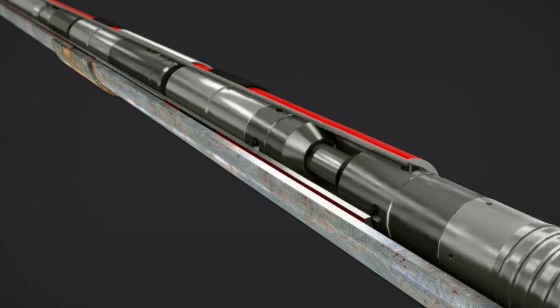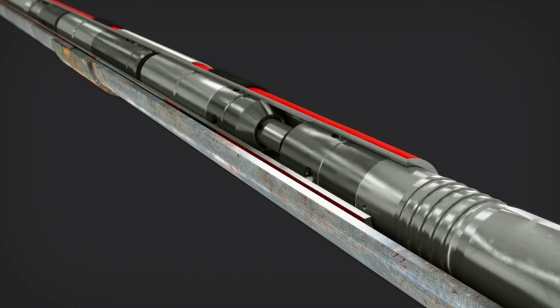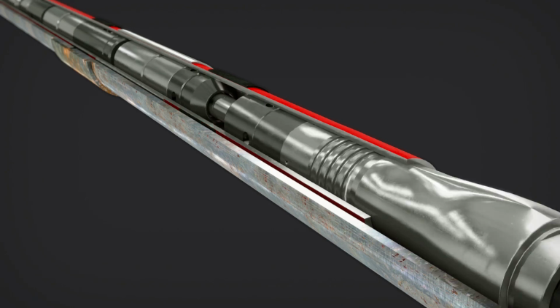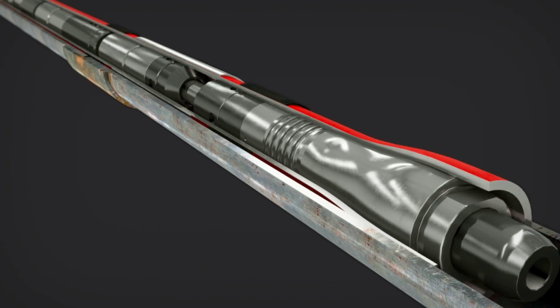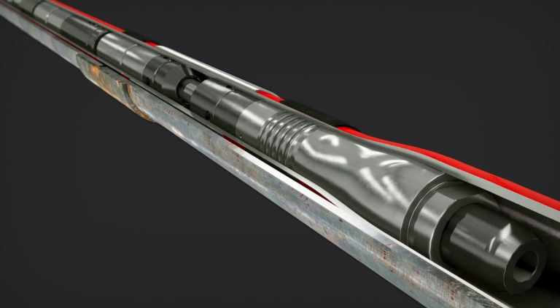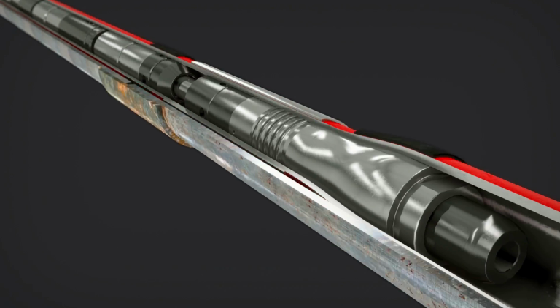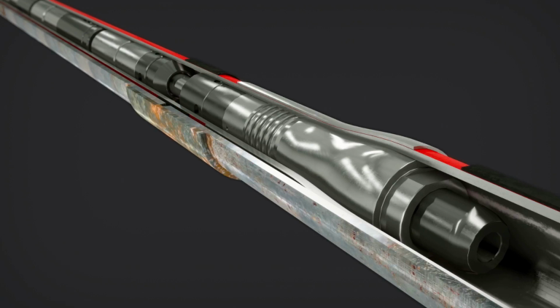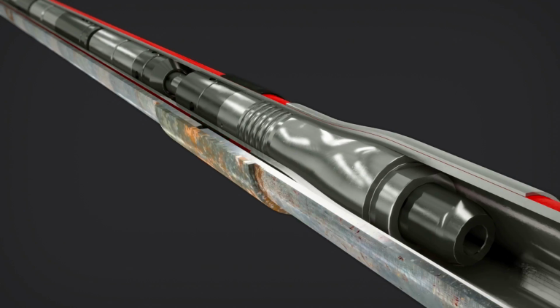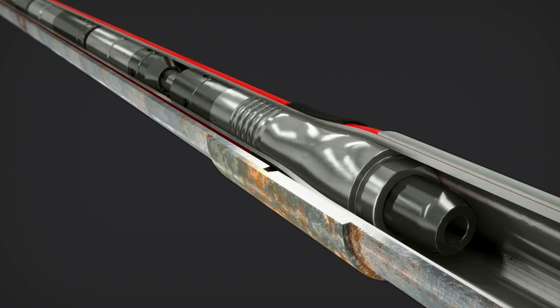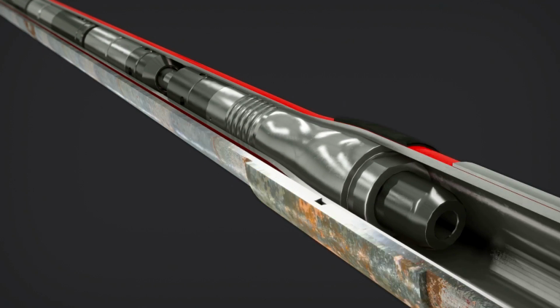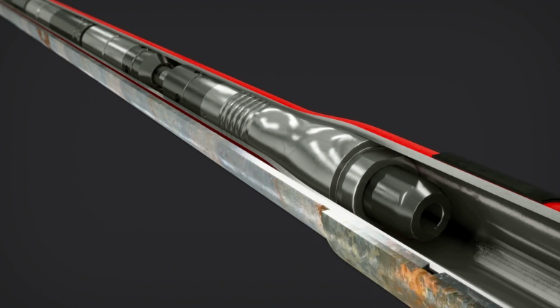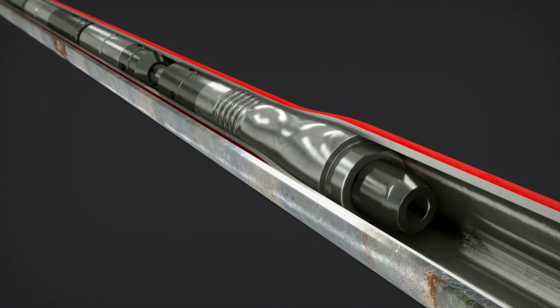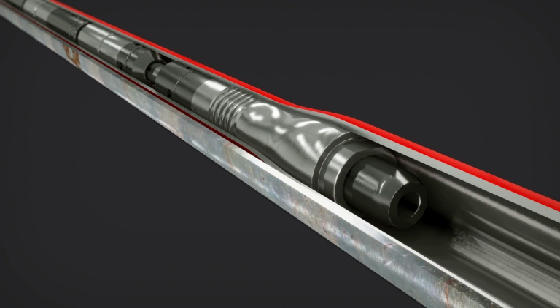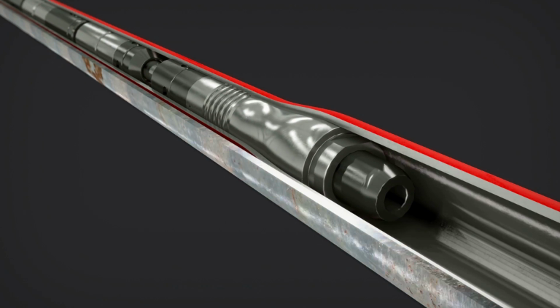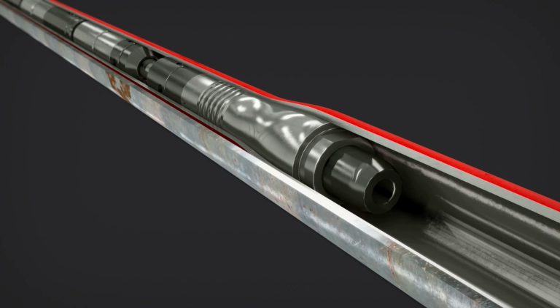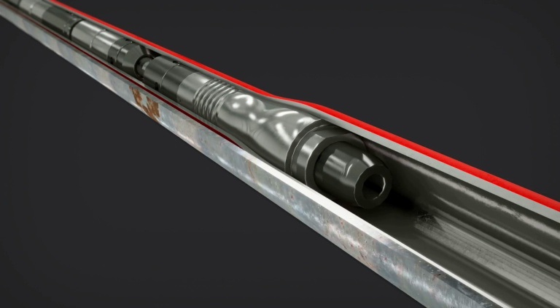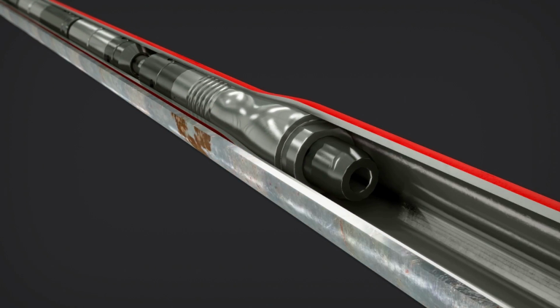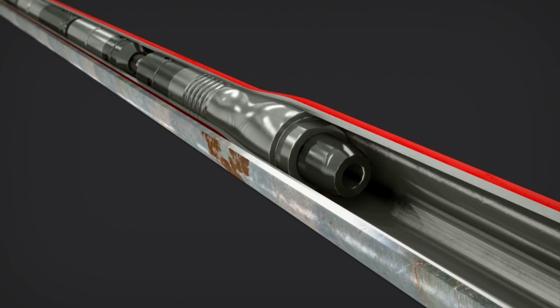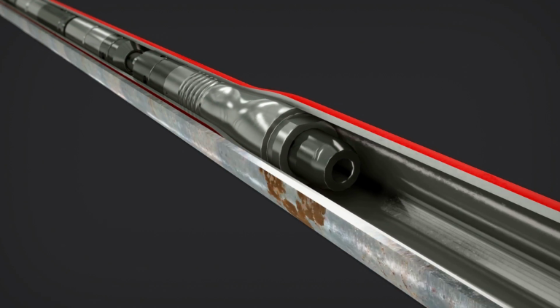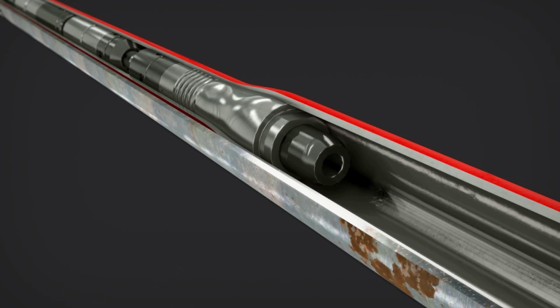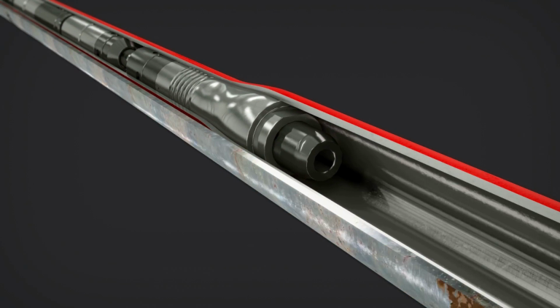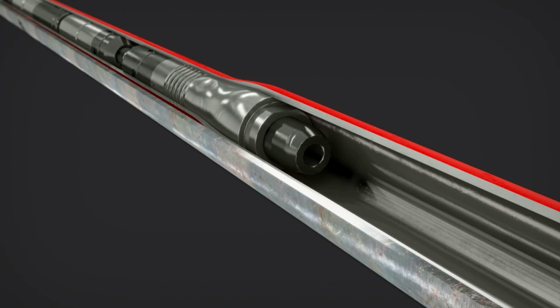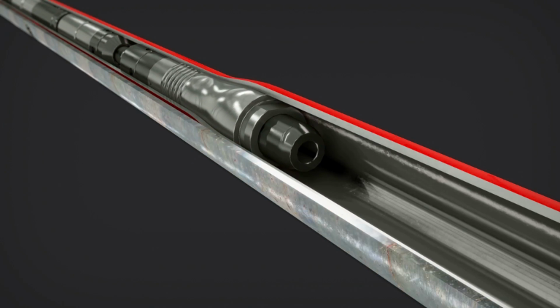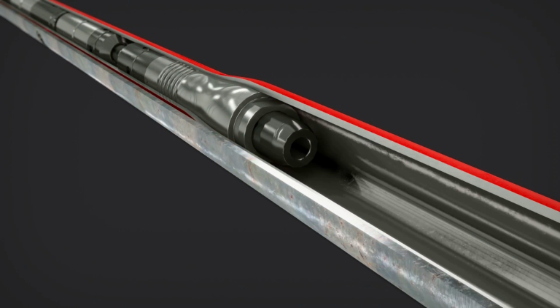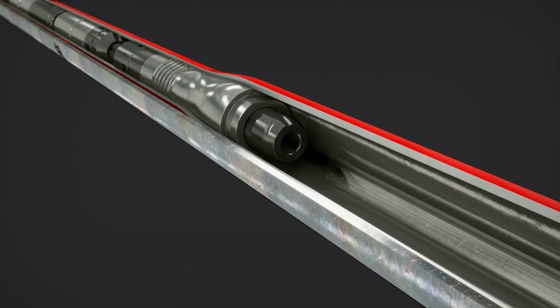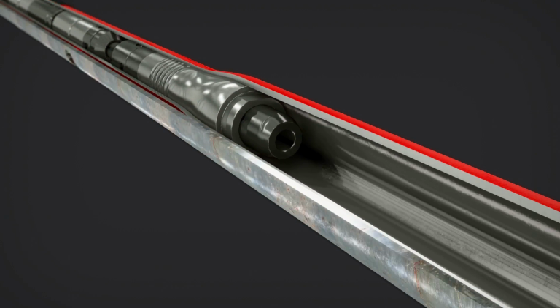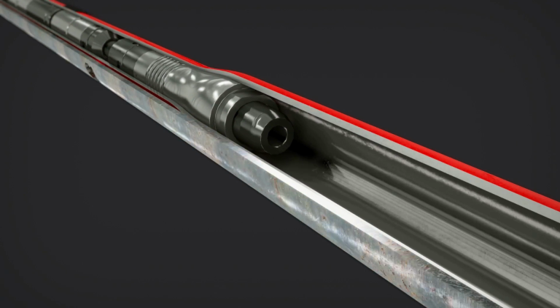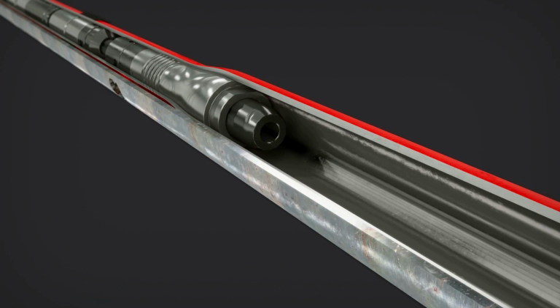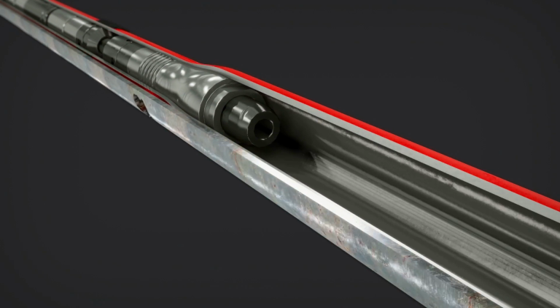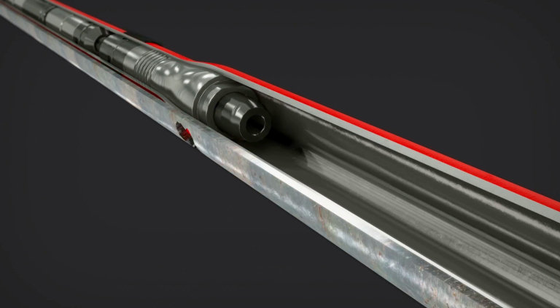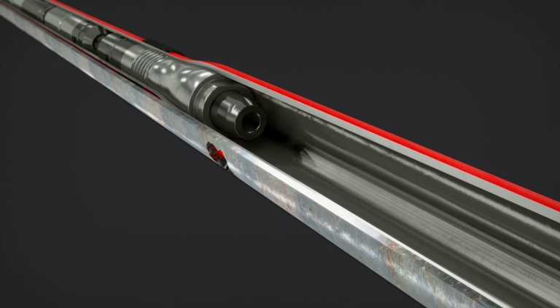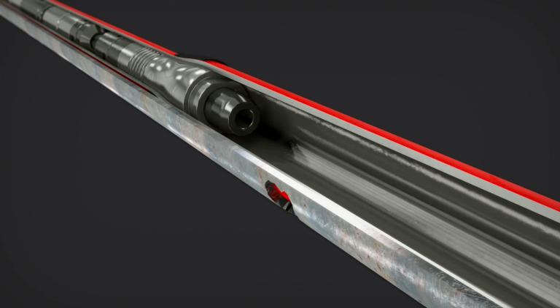Finally, they expand the liner system from the bottom up, restoring well integrity with a larger ID than other mechanical solutions.